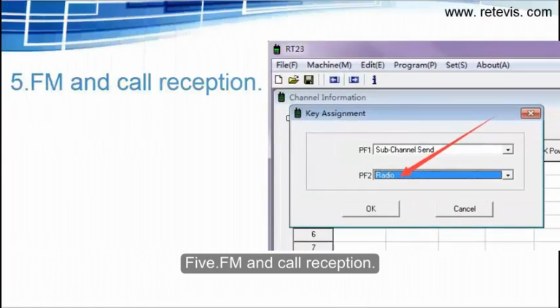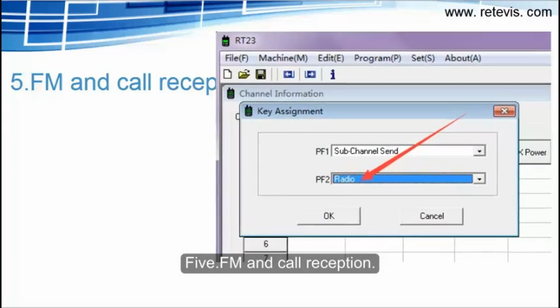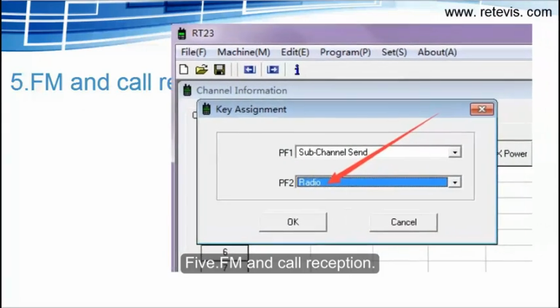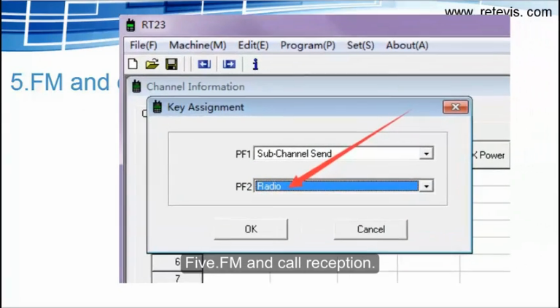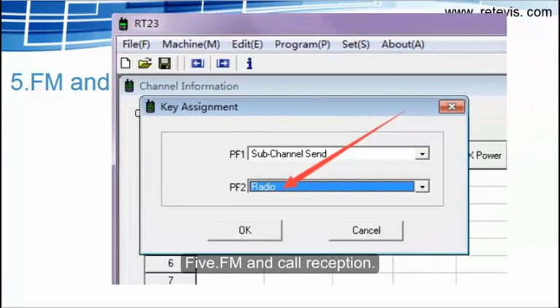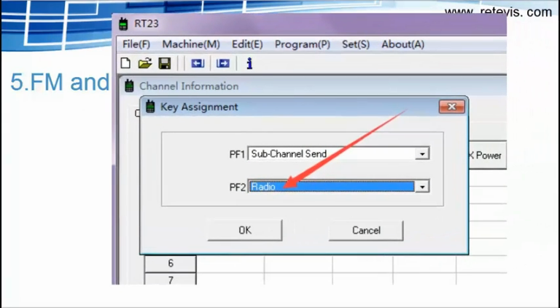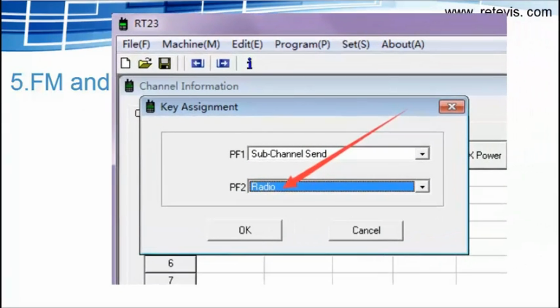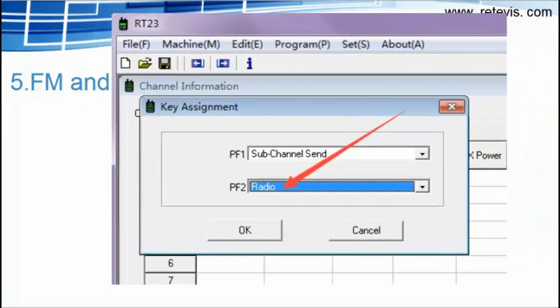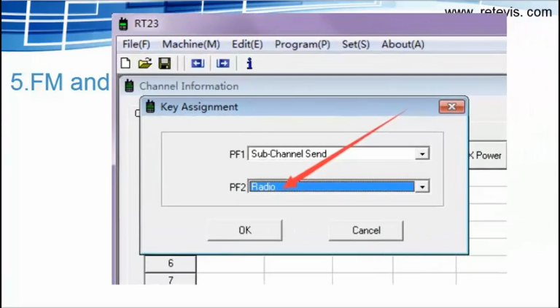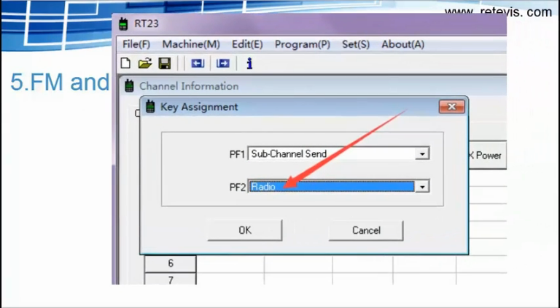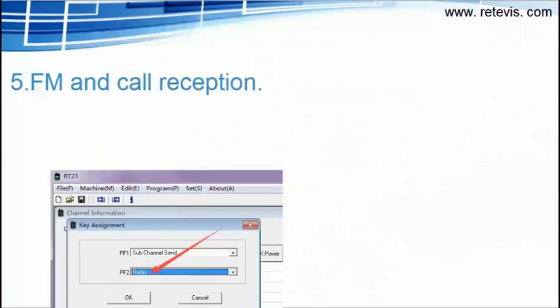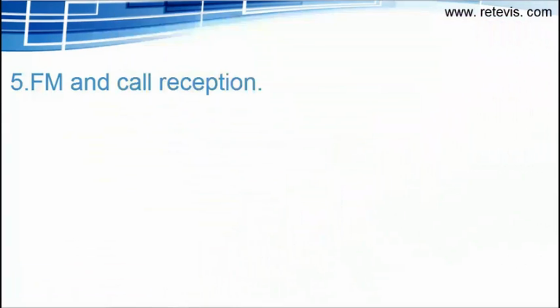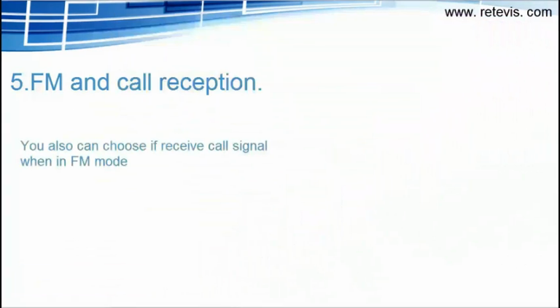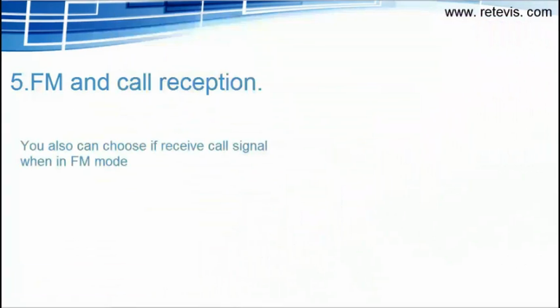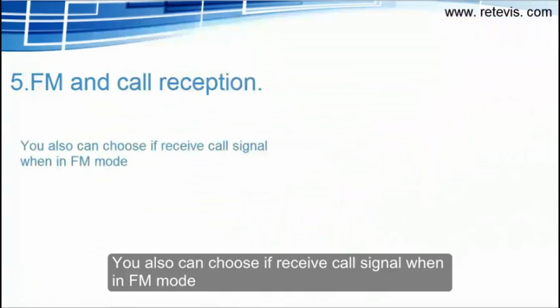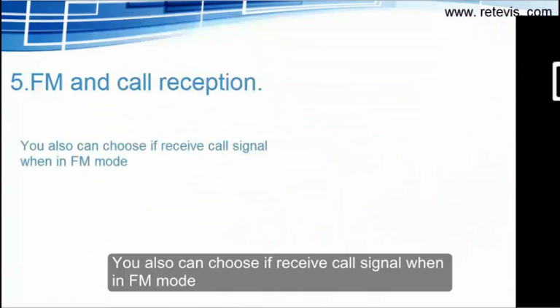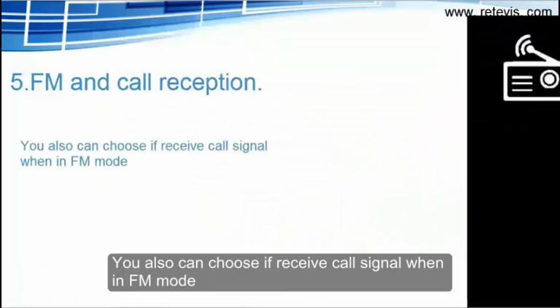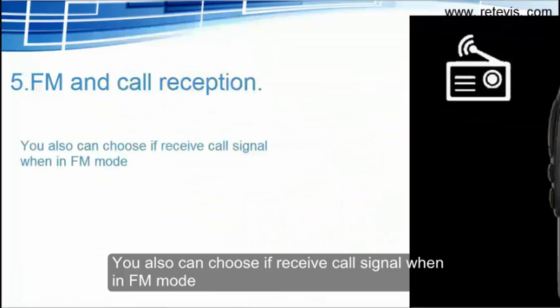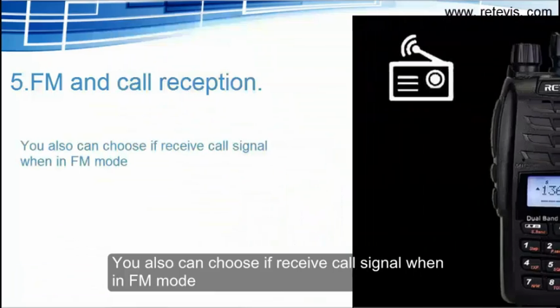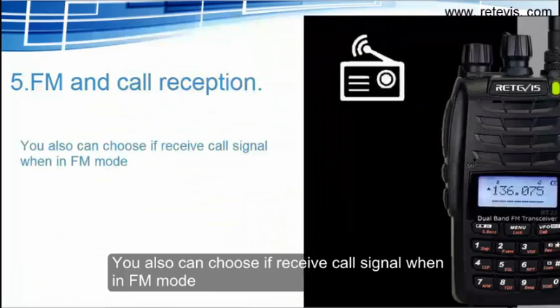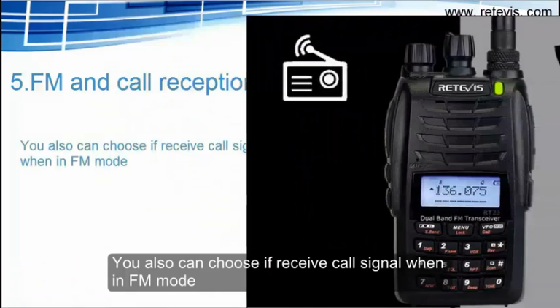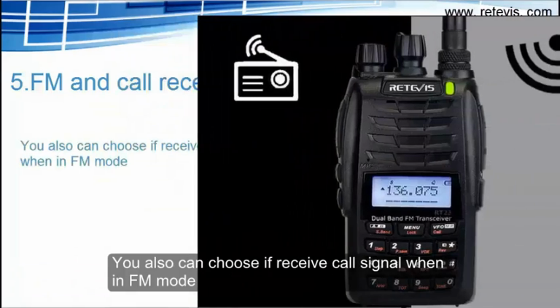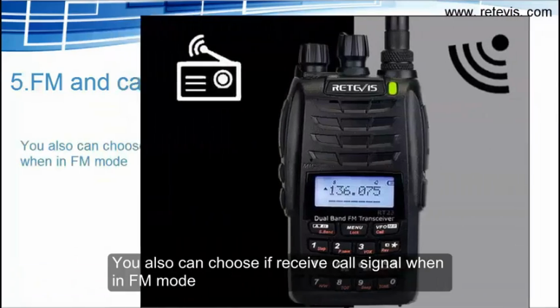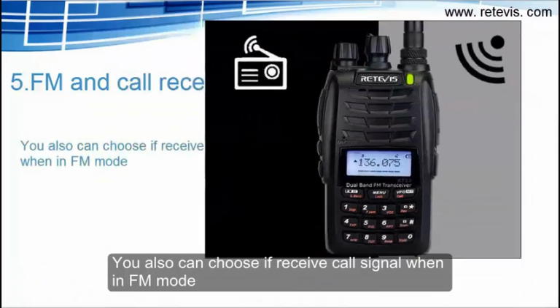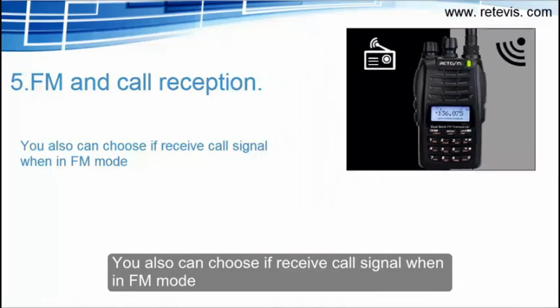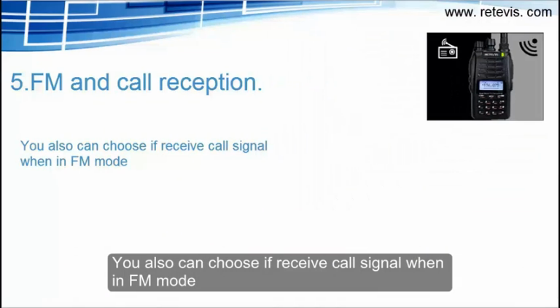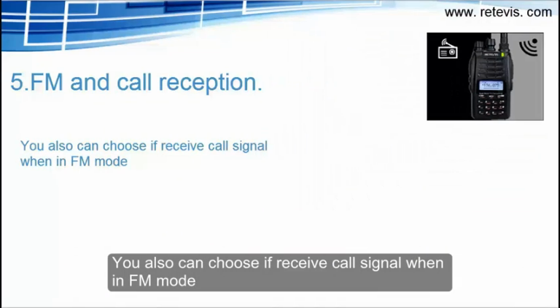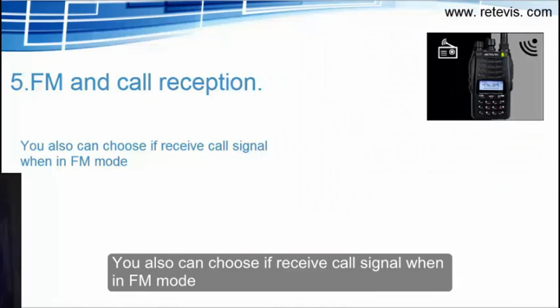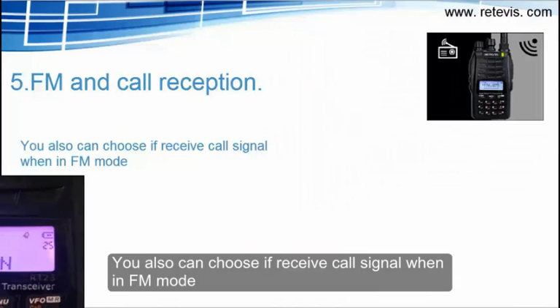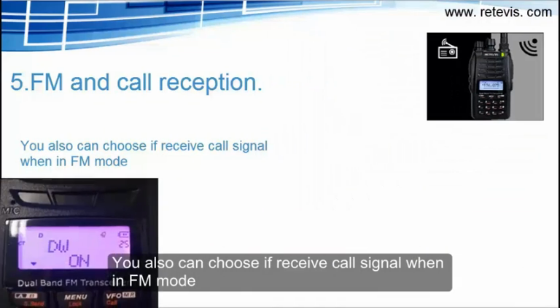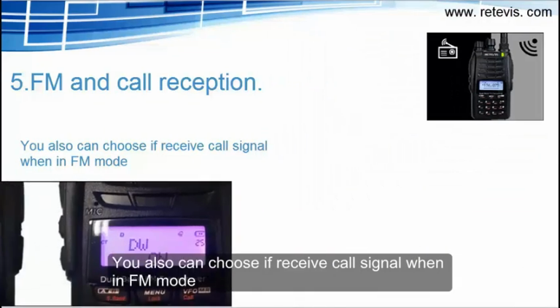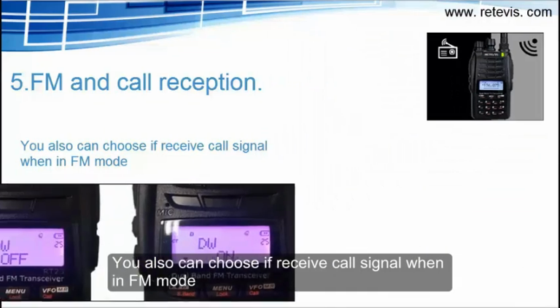Feature 5: FM and call reception. You can also choose whether to receive a call signal when in FM mode.